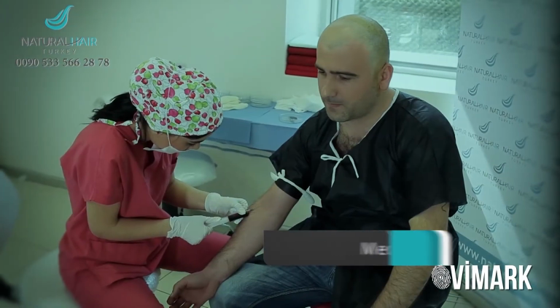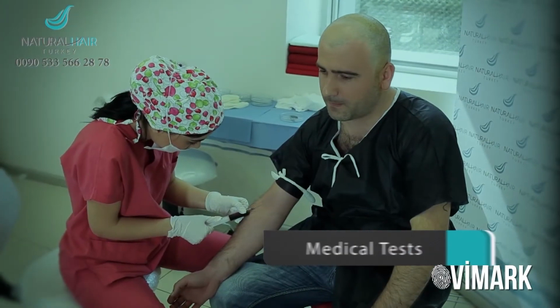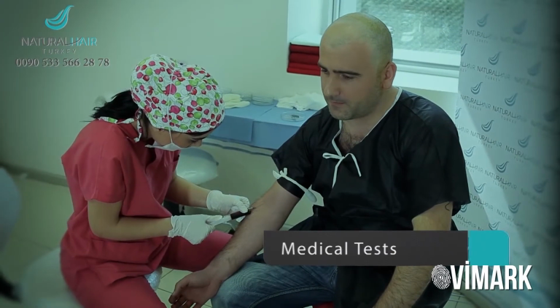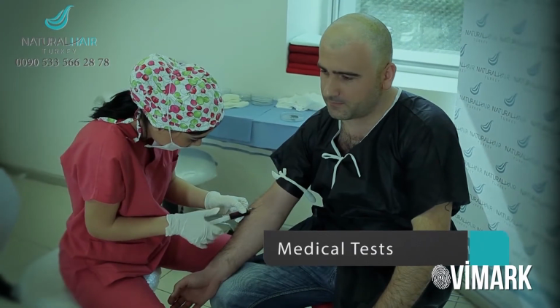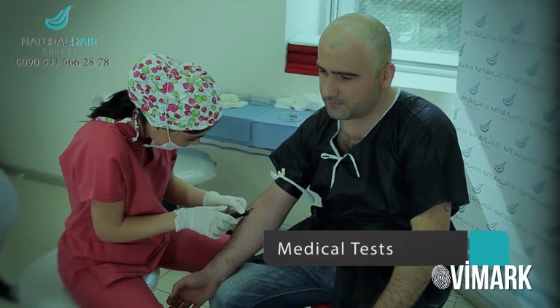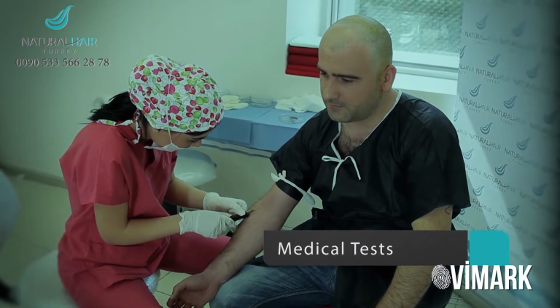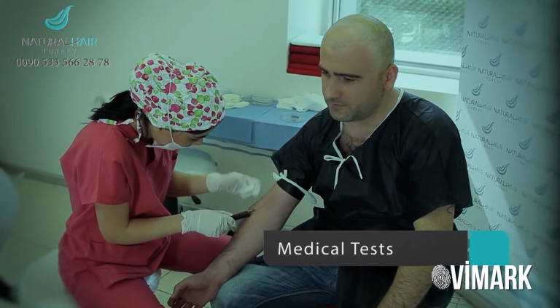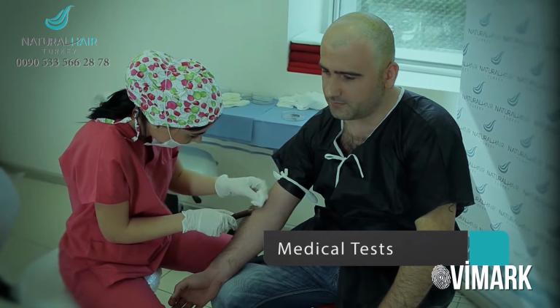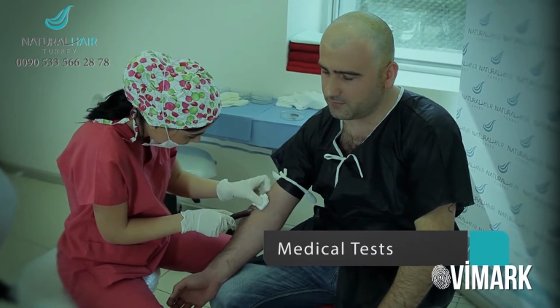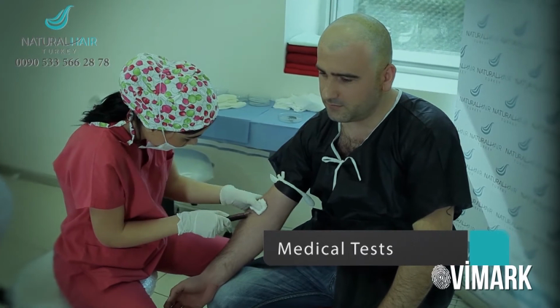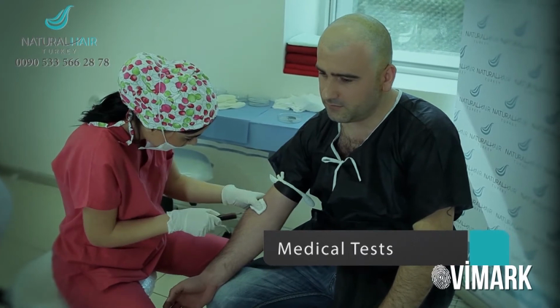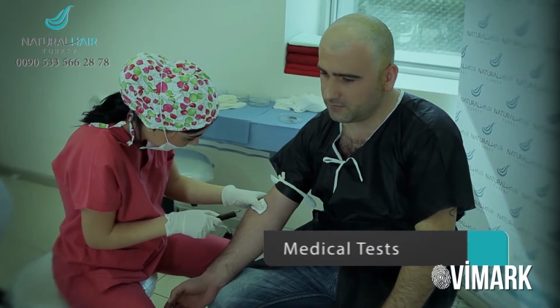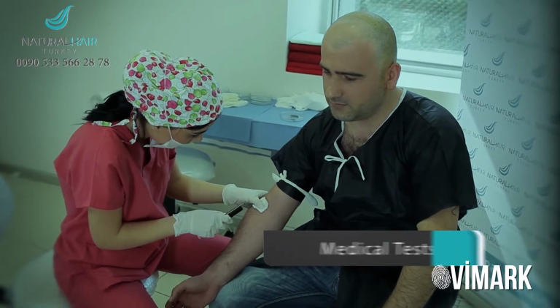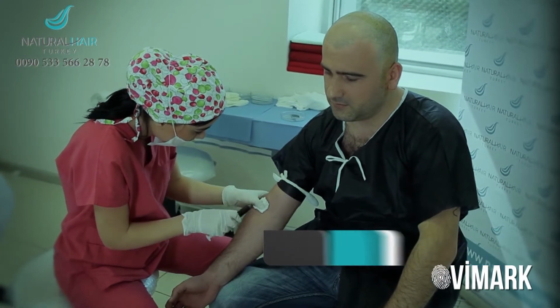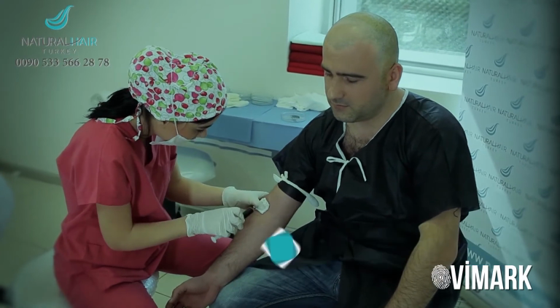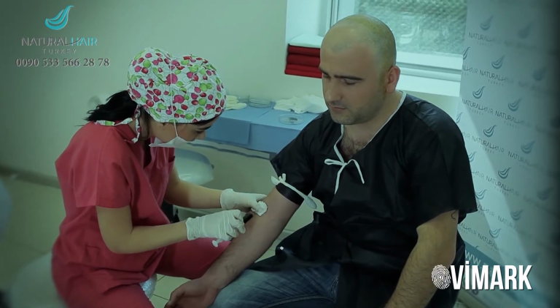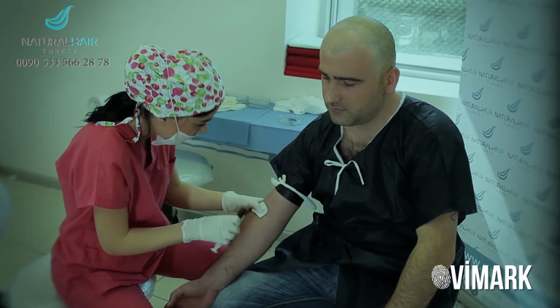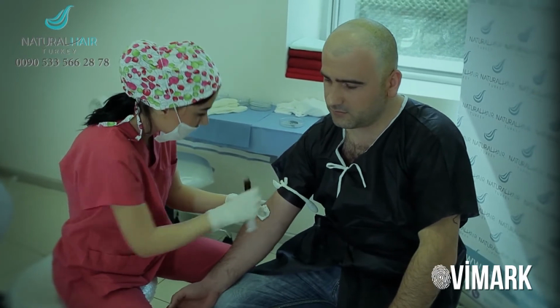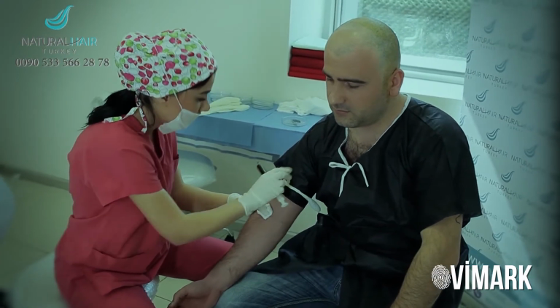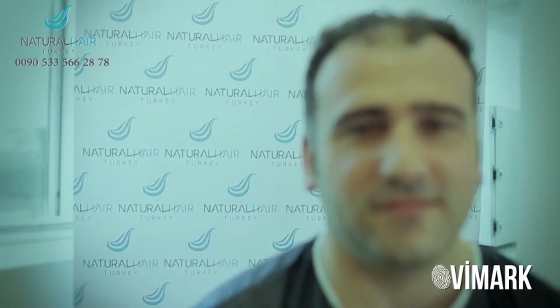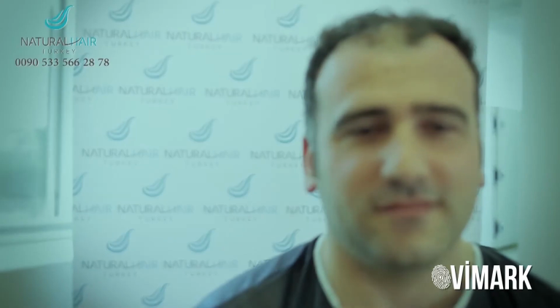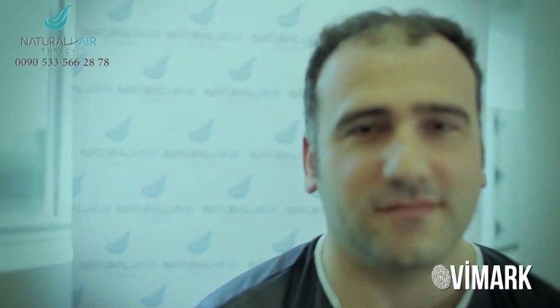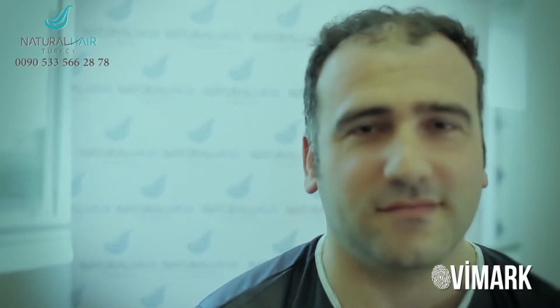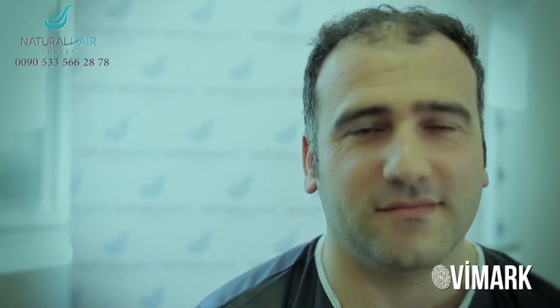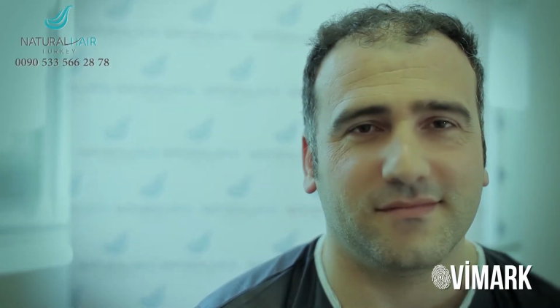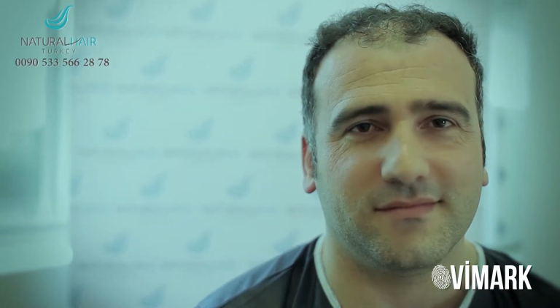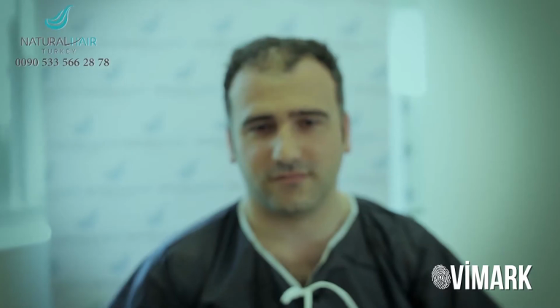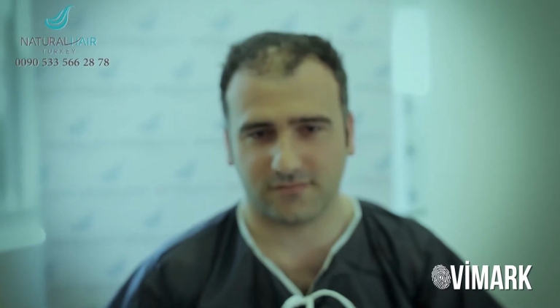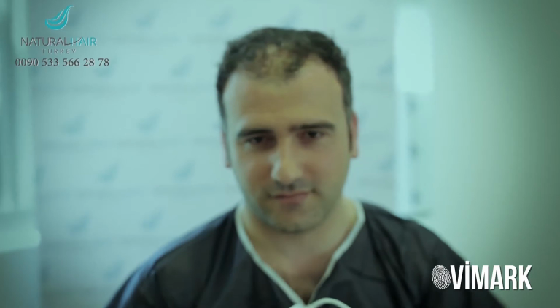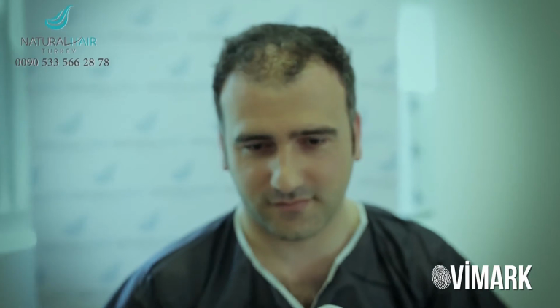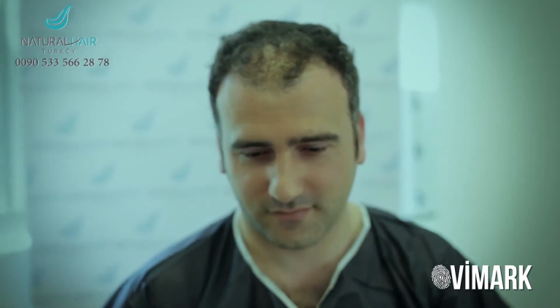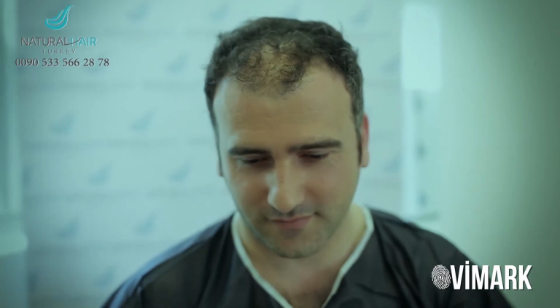In the first stage, we take a blood sample to apply tests in order to identify if it is possible to proceed with the operation.